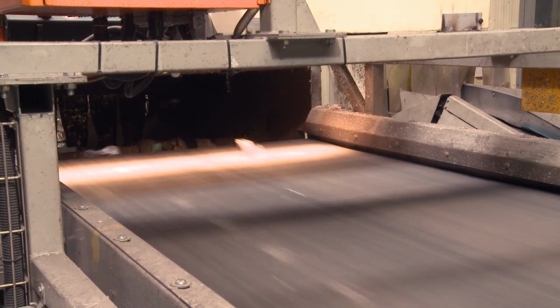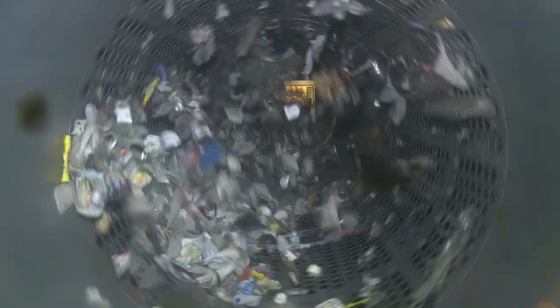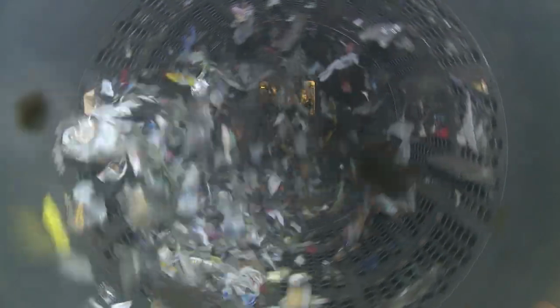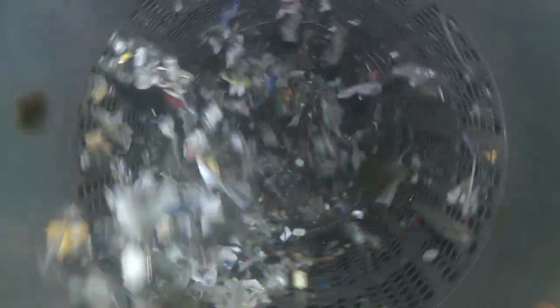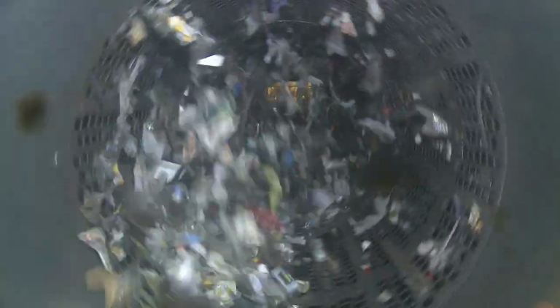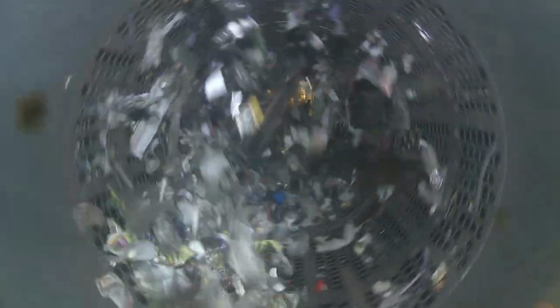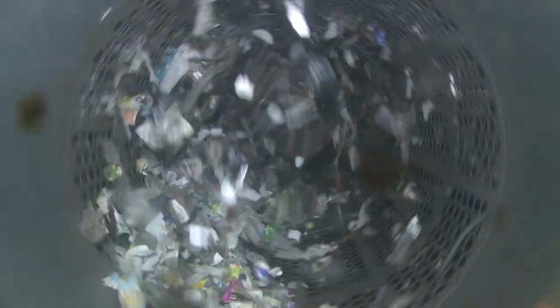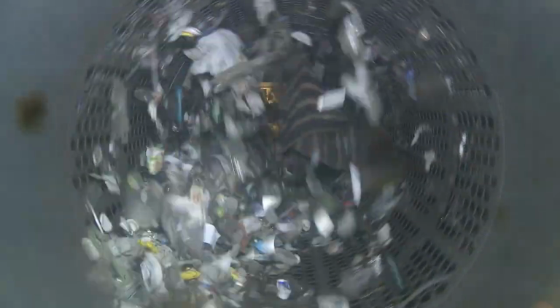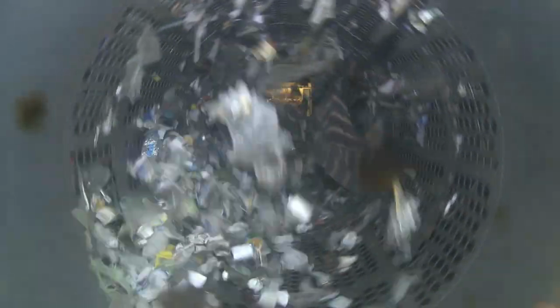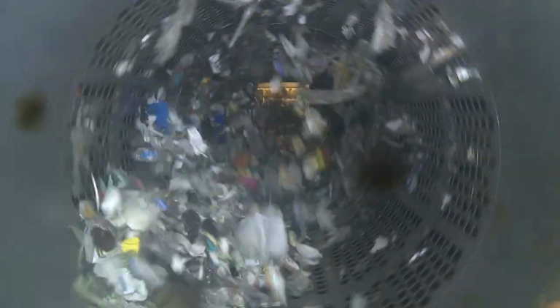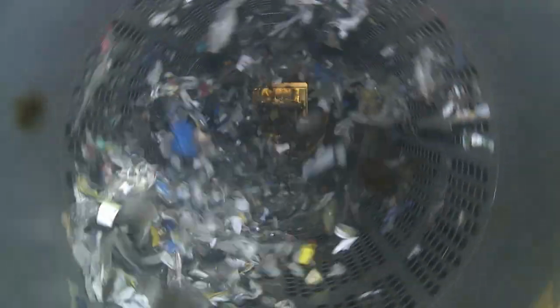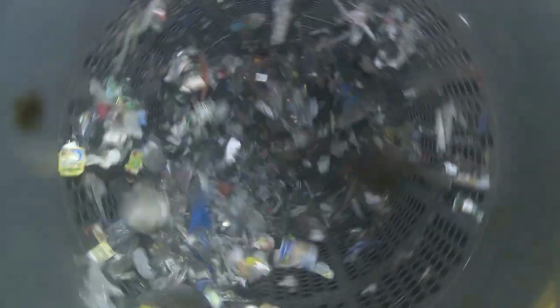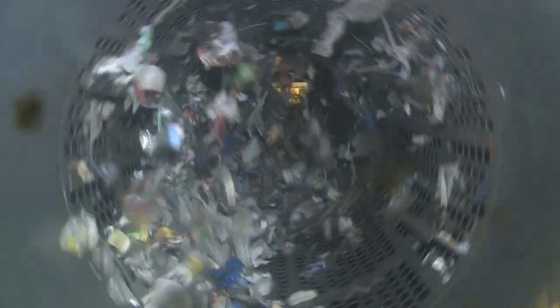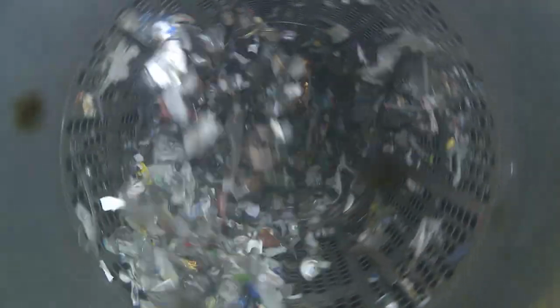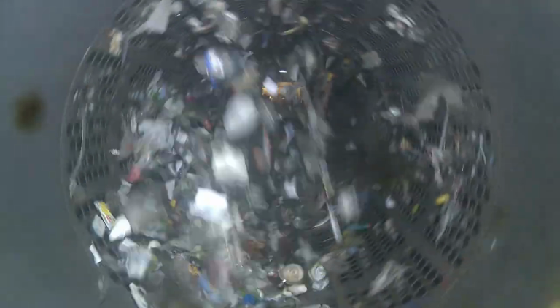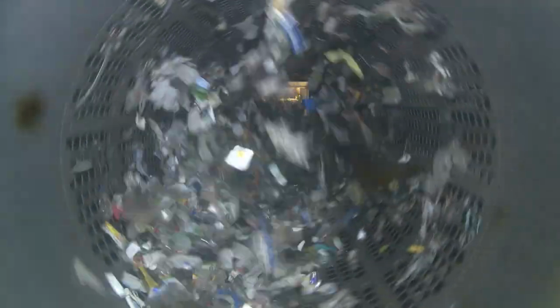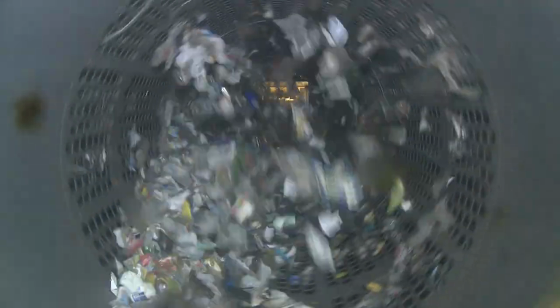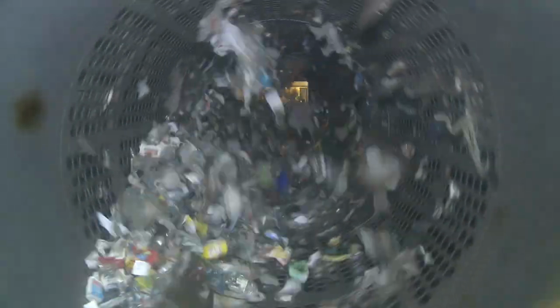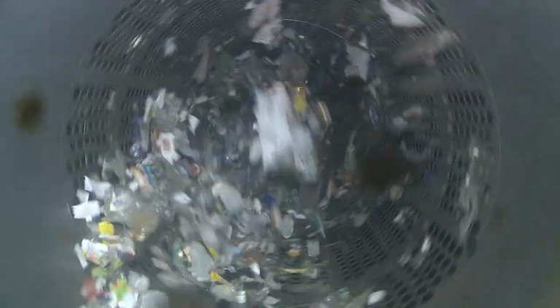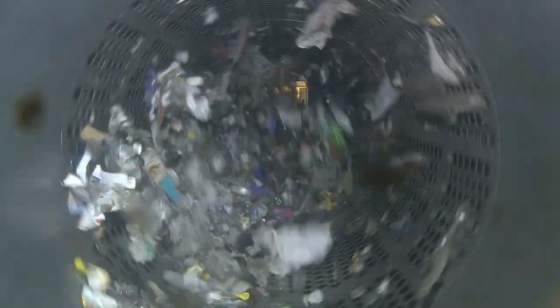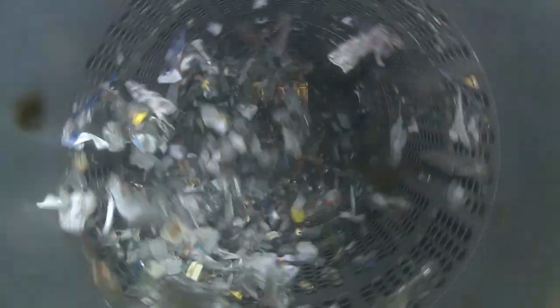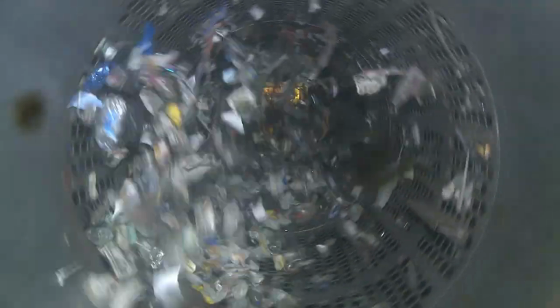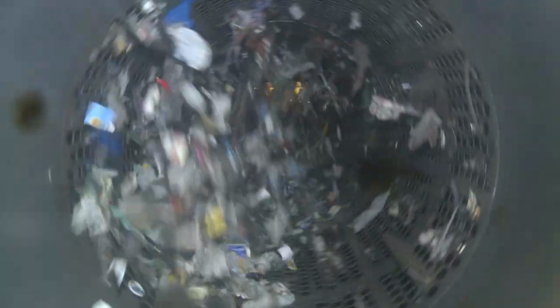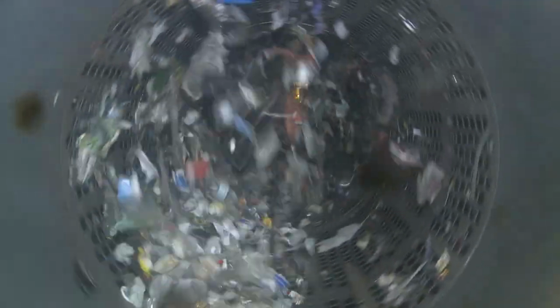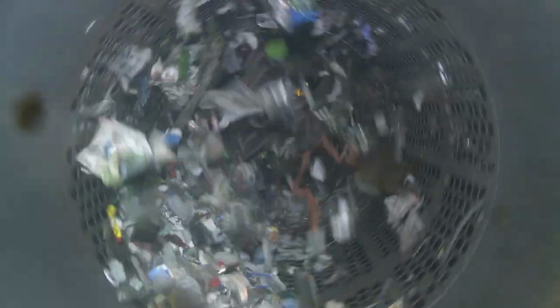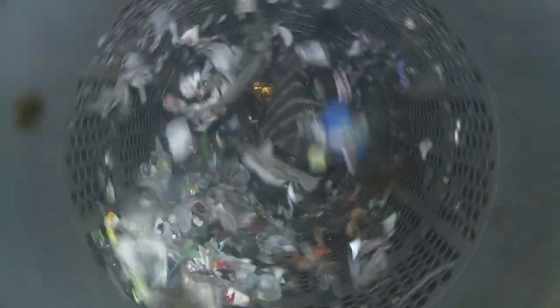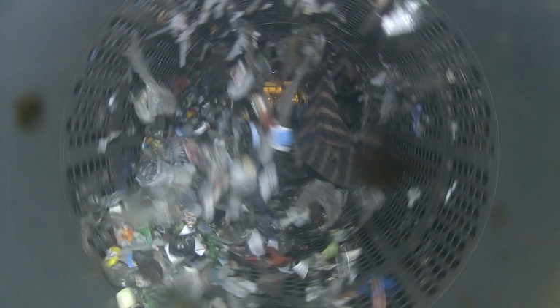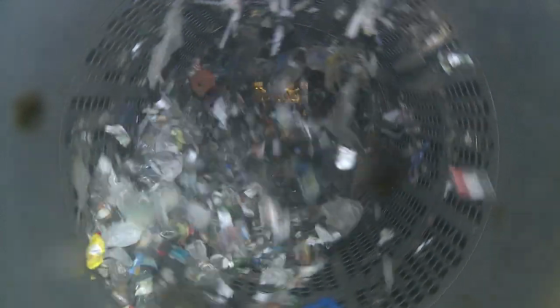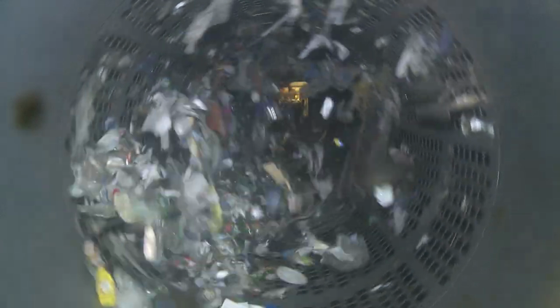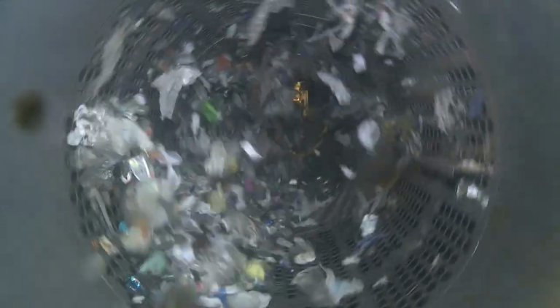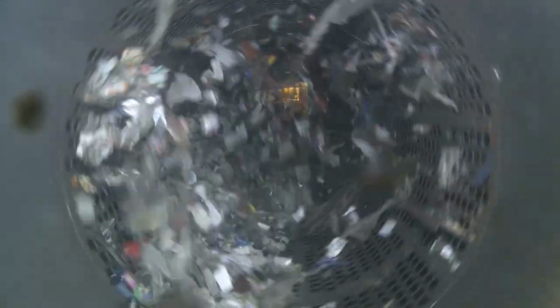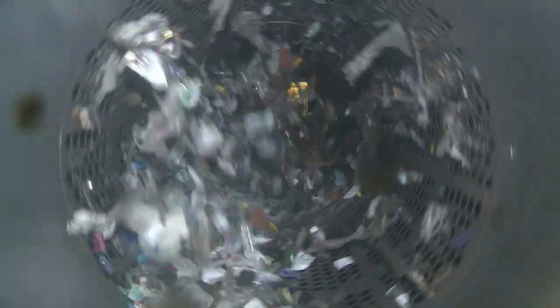And glass goes into the trommel, where it is broken up. It then drops onto a conveyor belt and from there to the glass bay.